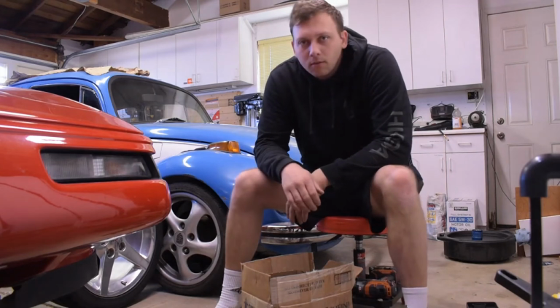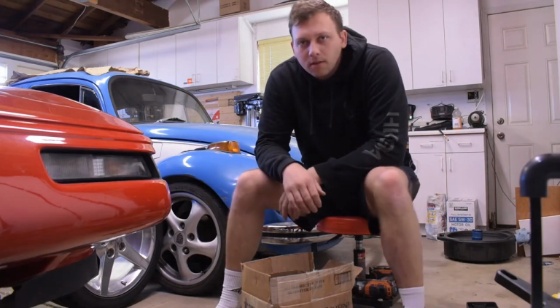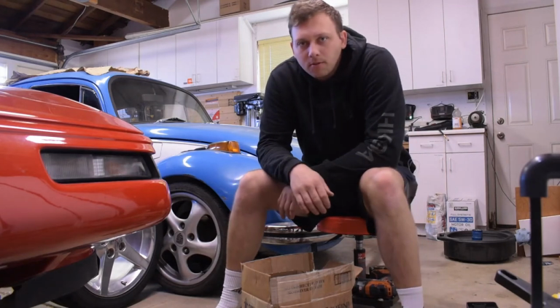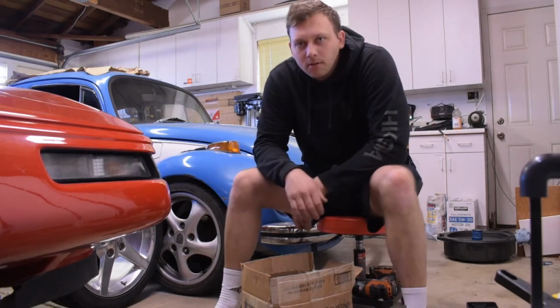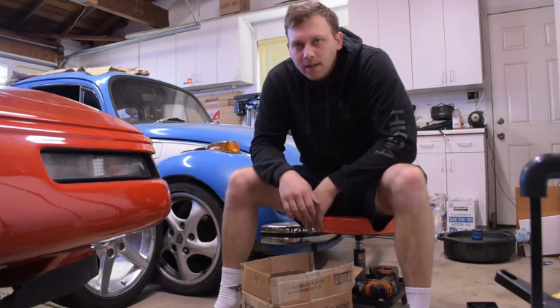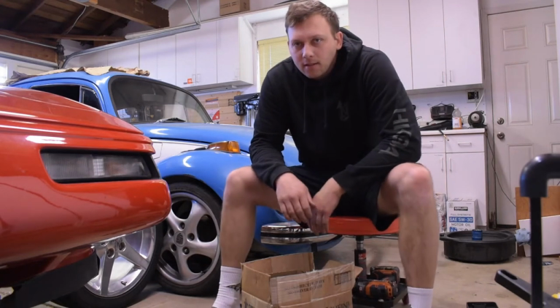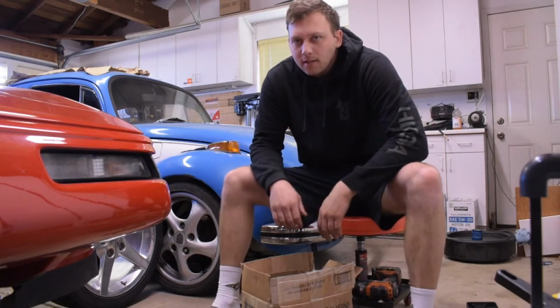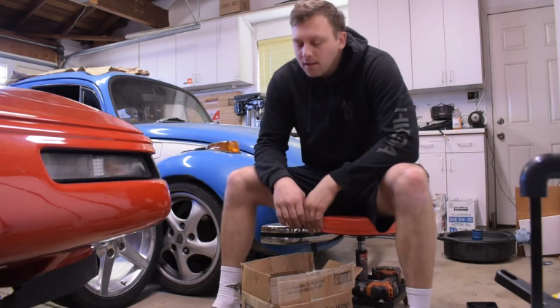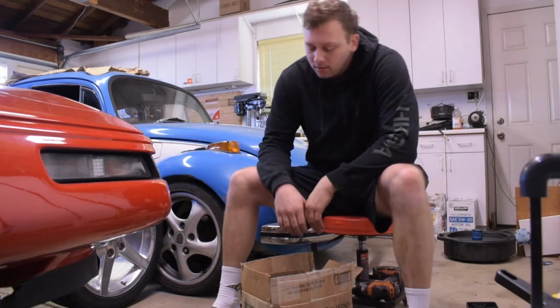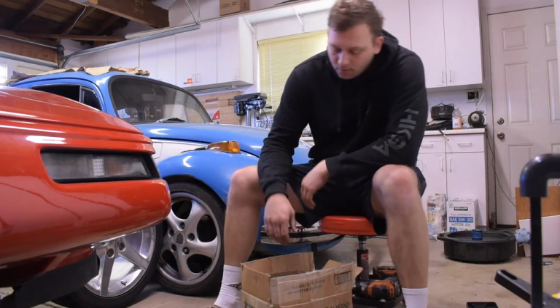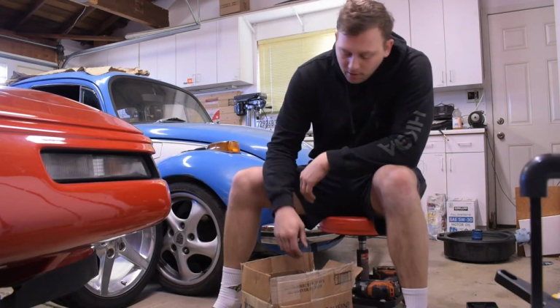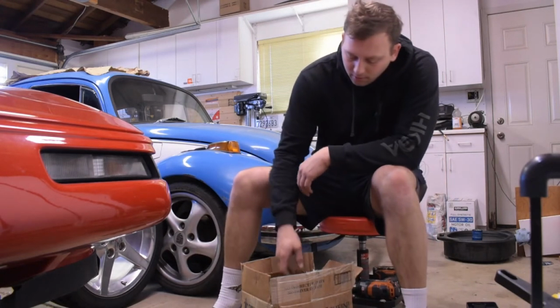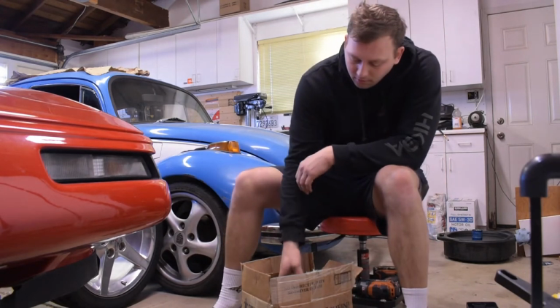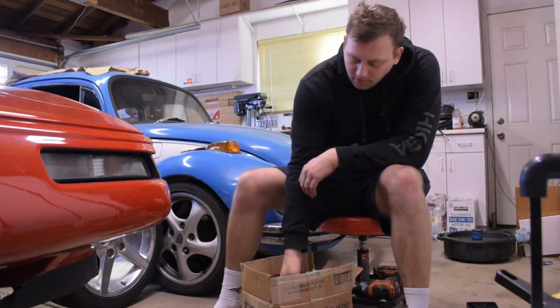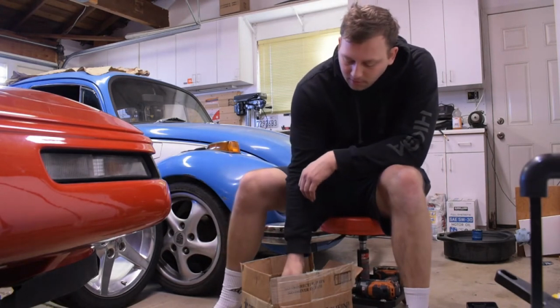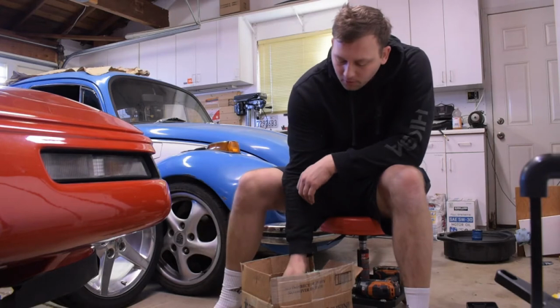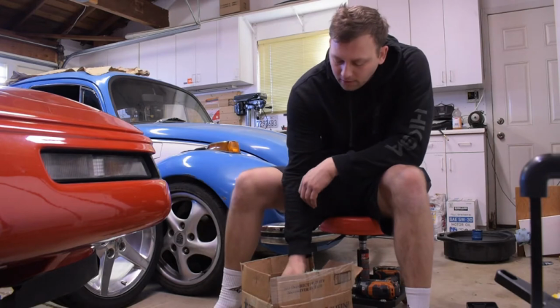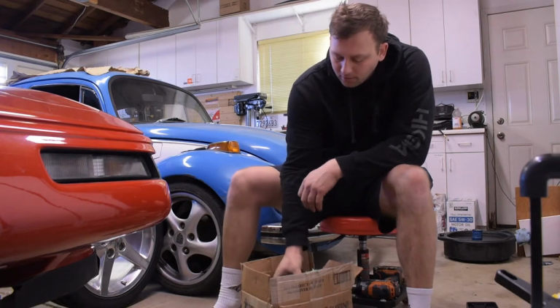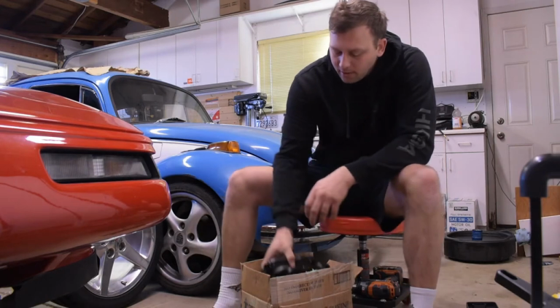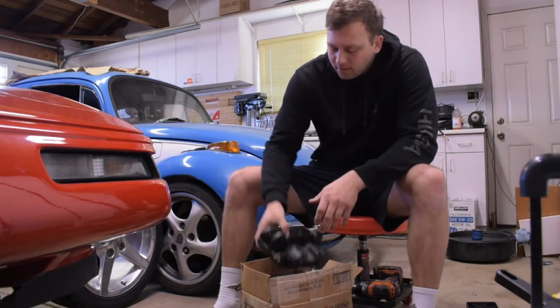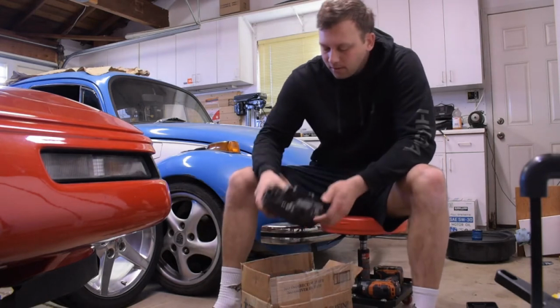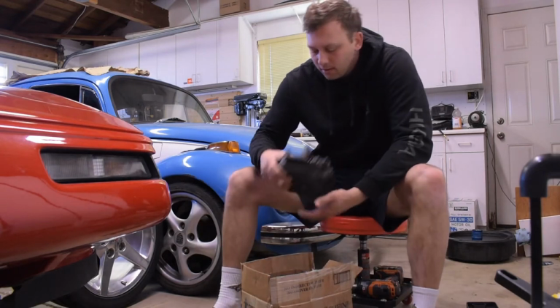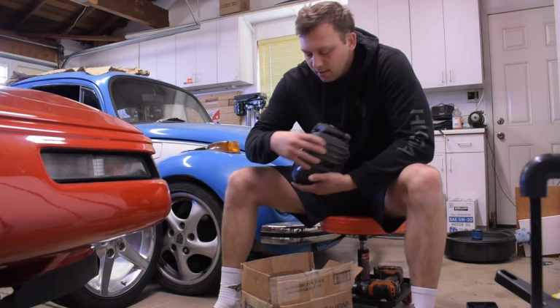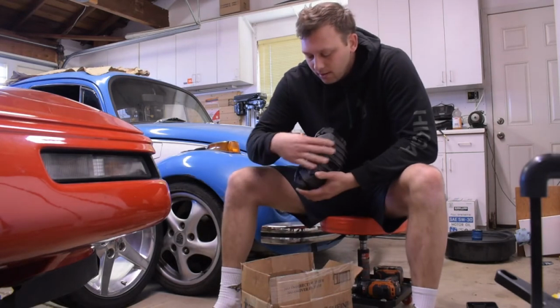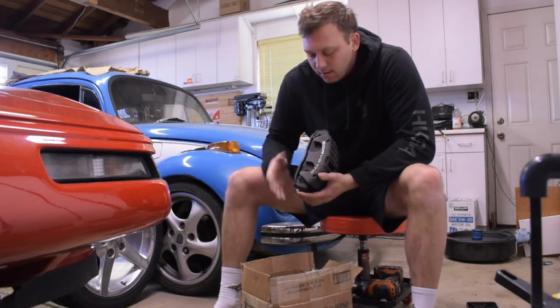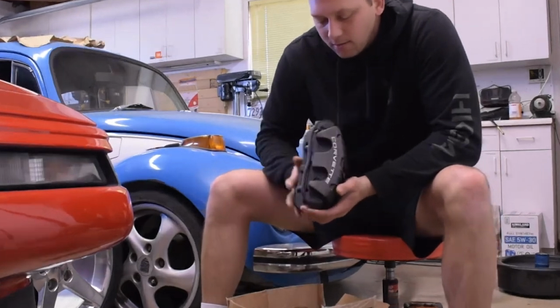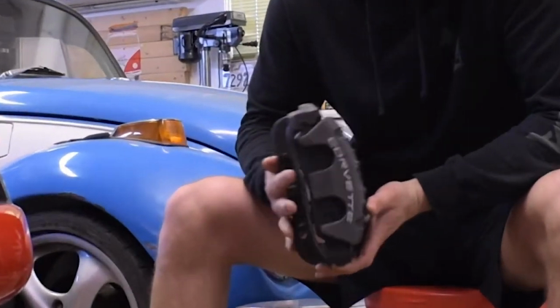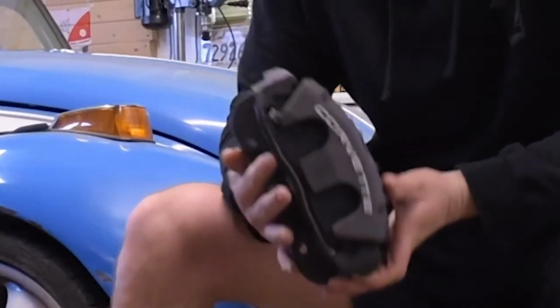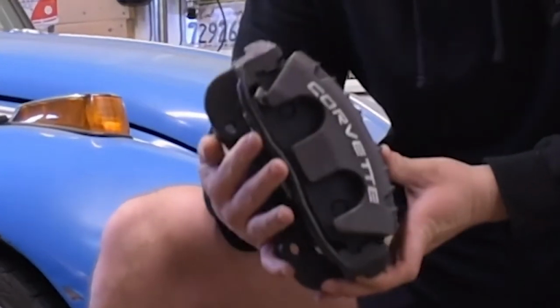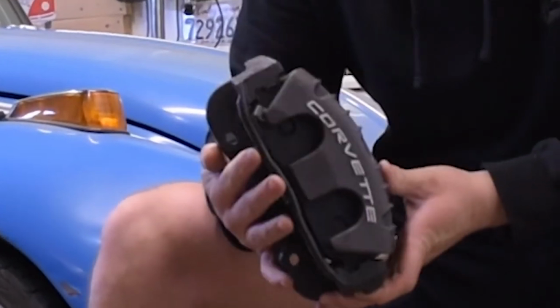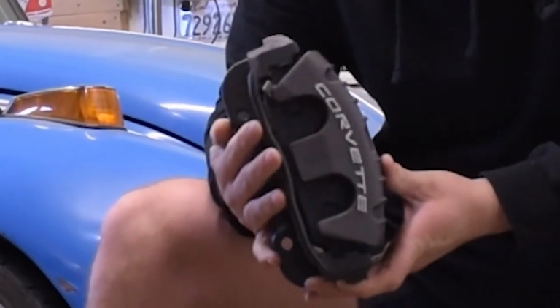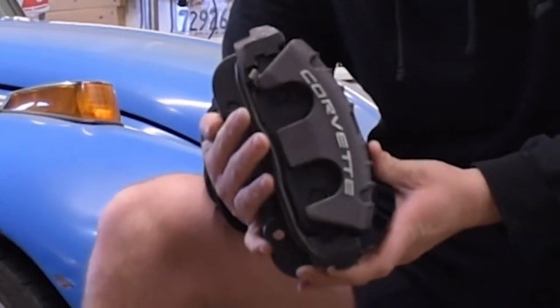What's up YouTube? Today is a good day. We are going from C4 standard brakes to some Monster C5 brakes.